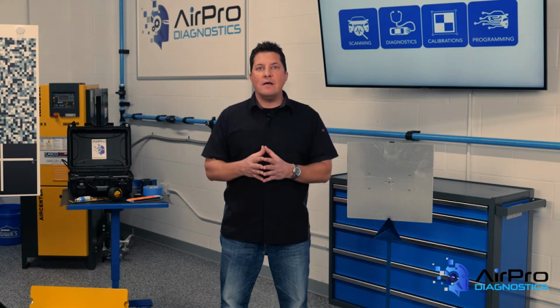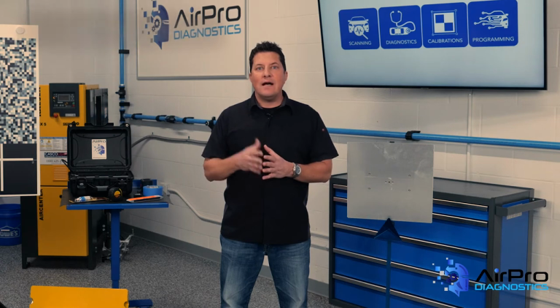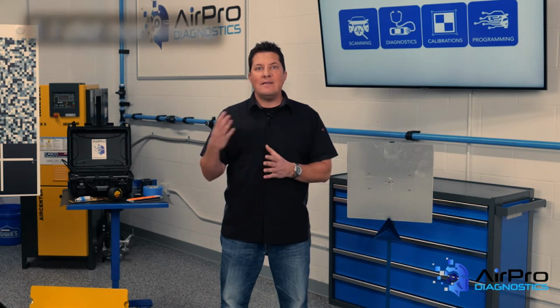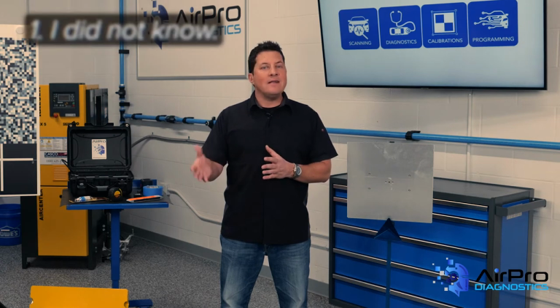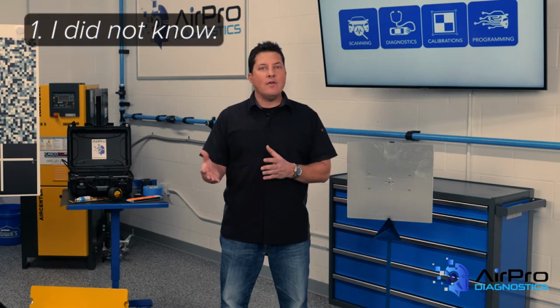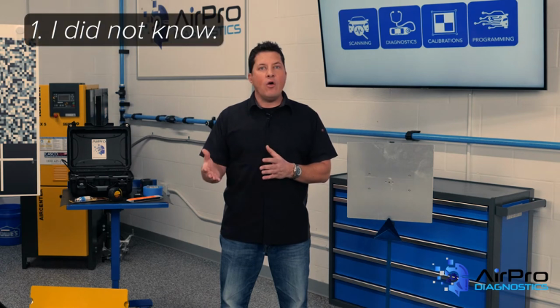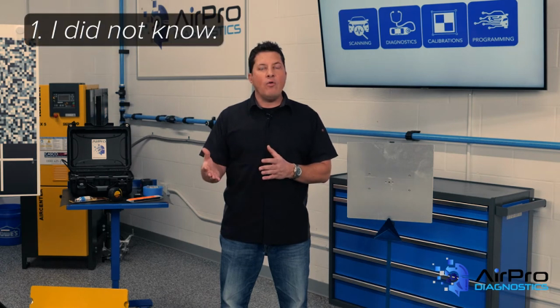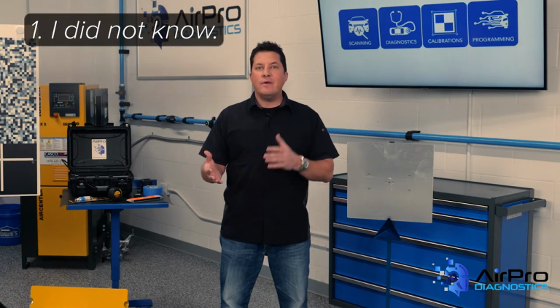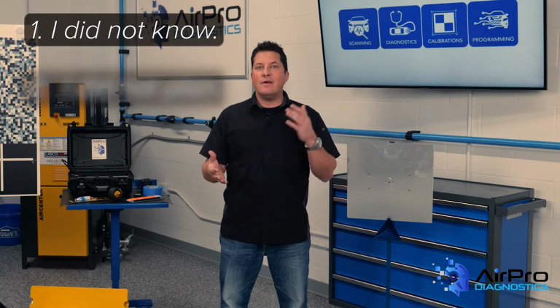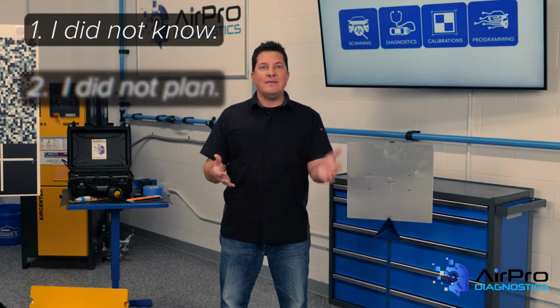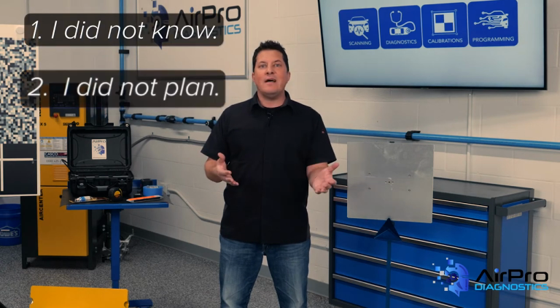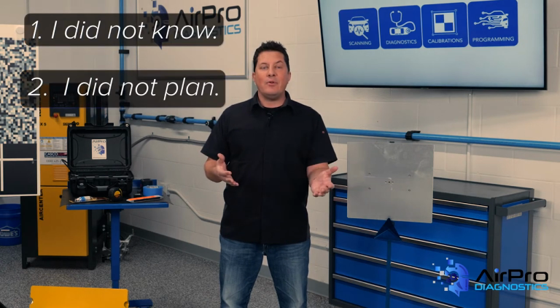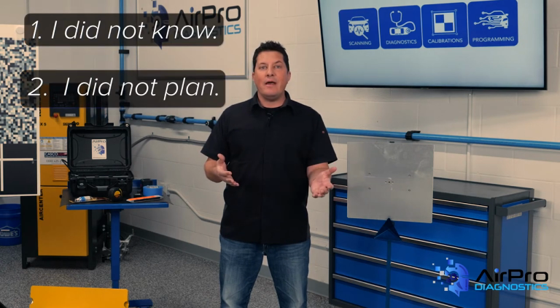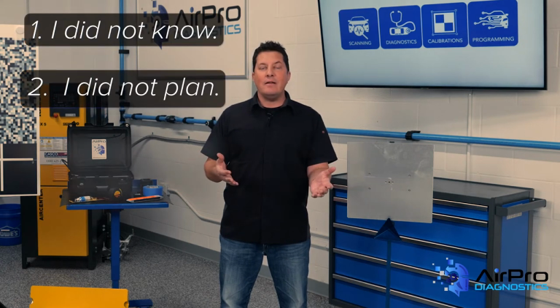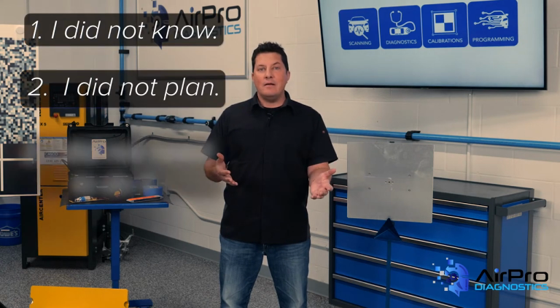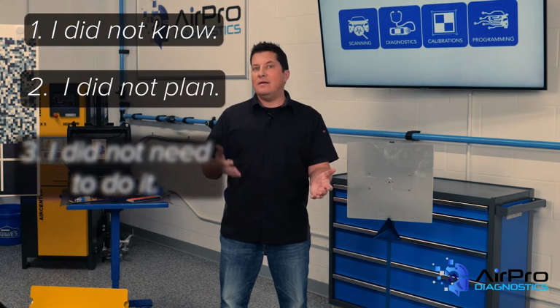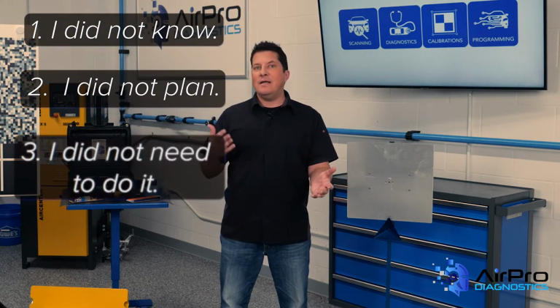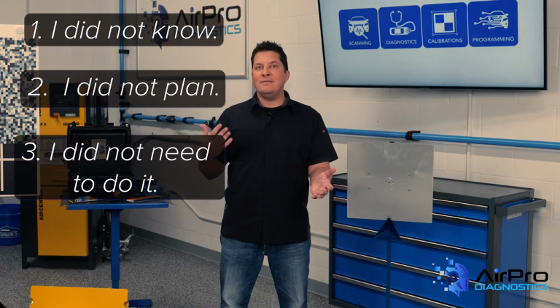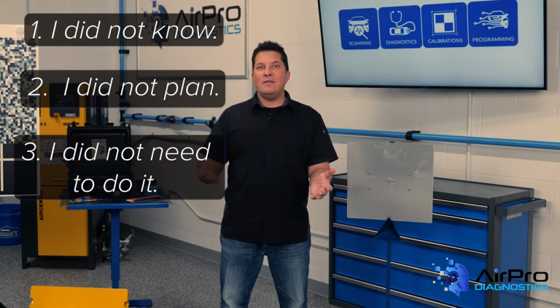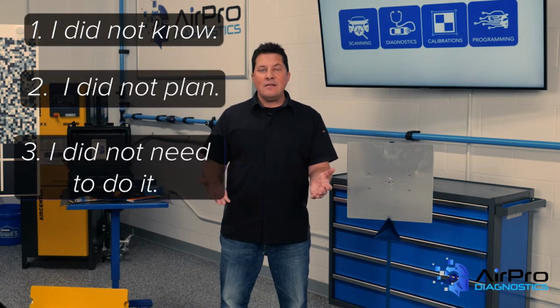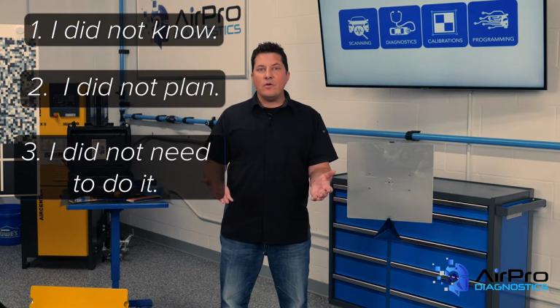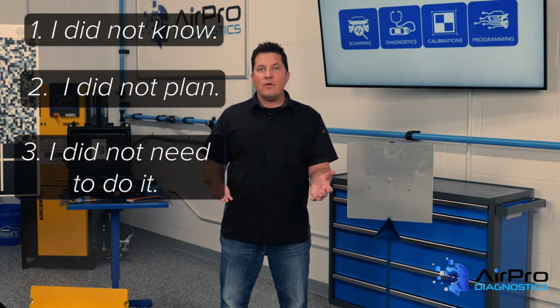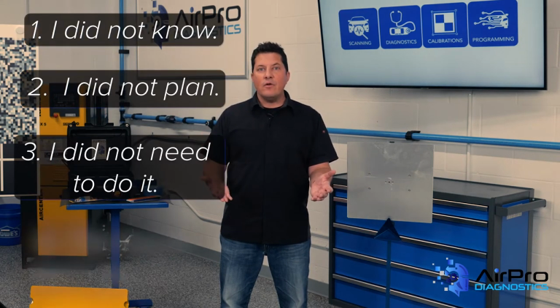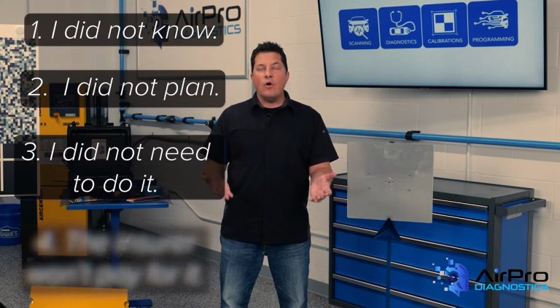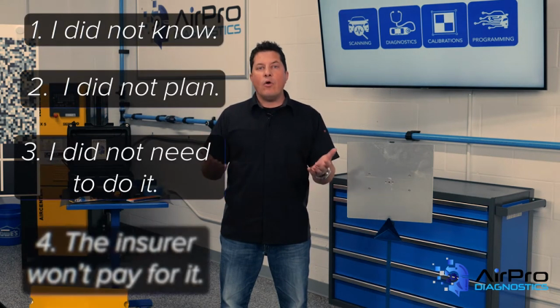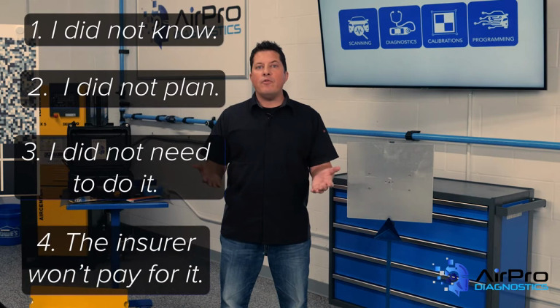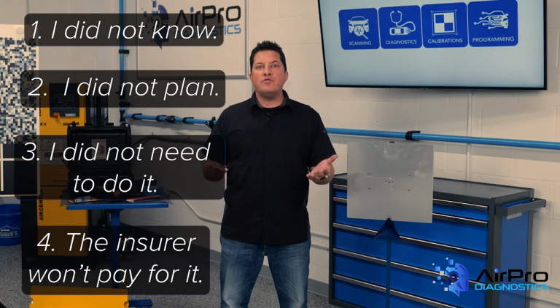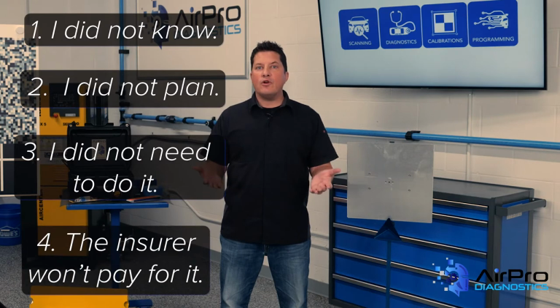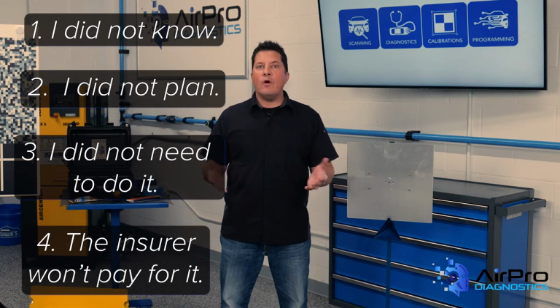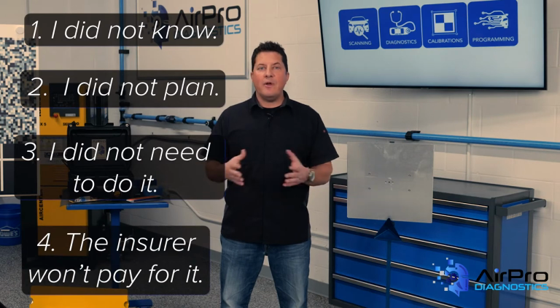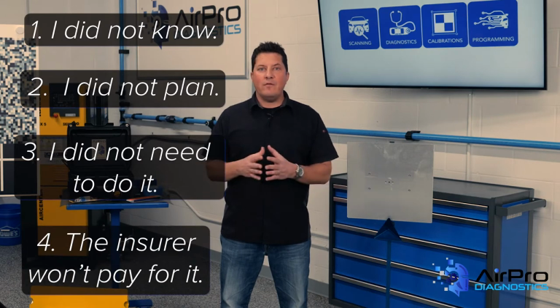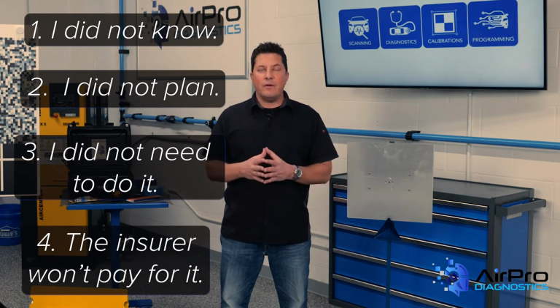The four categories are: I did not know, I did not plan, I did not need to do it, or the insurer won't pay for it.